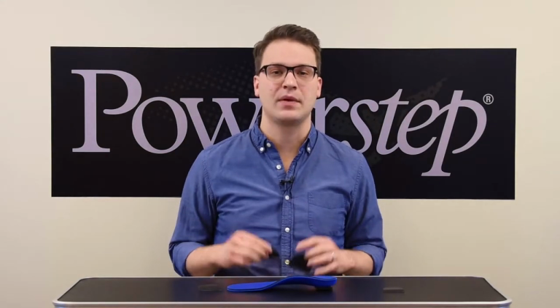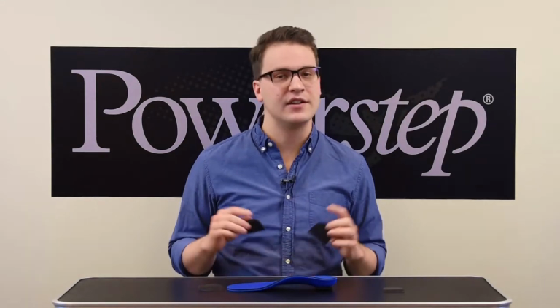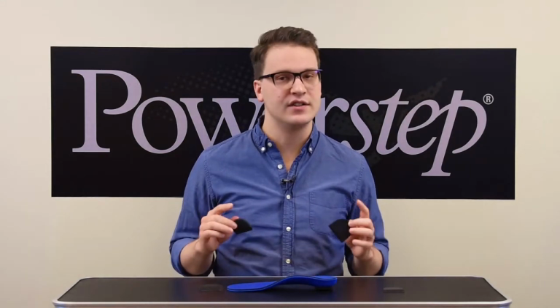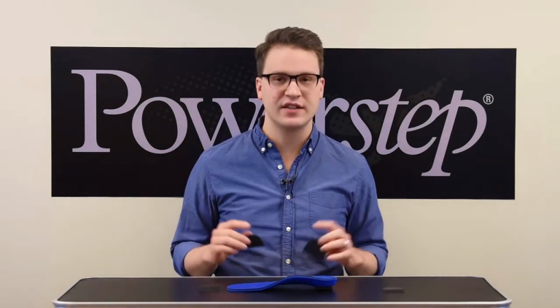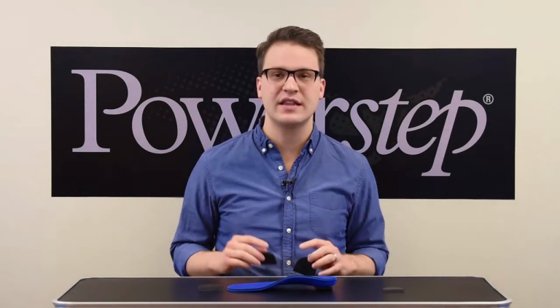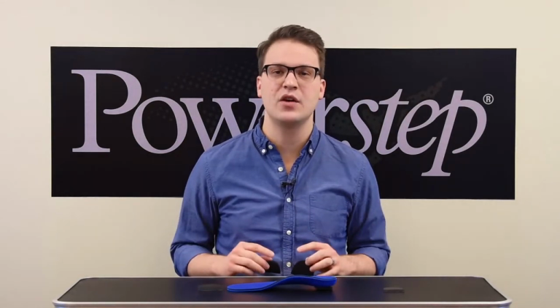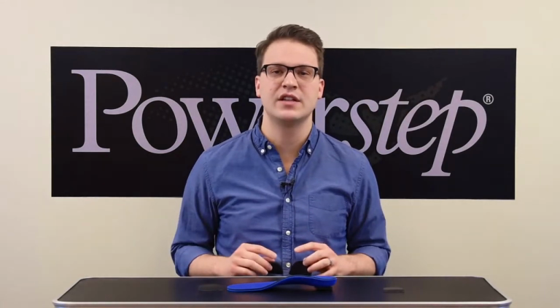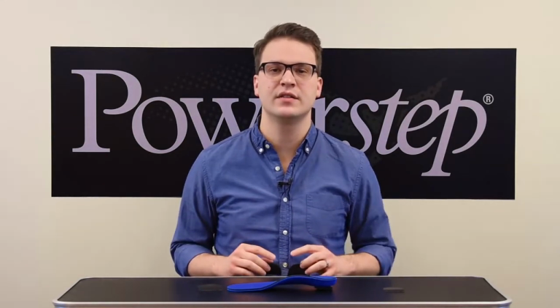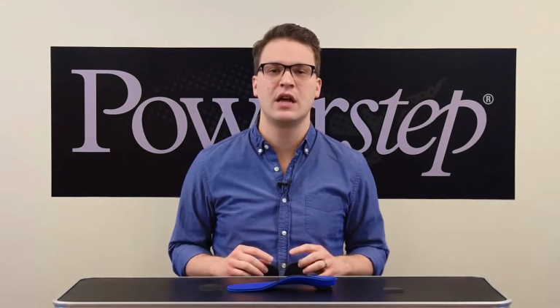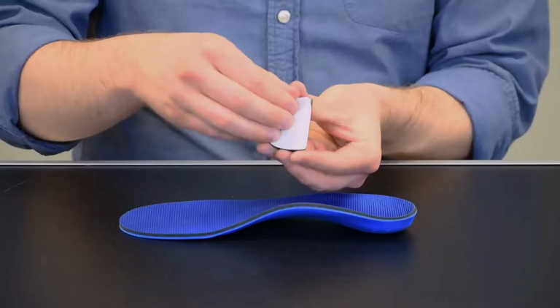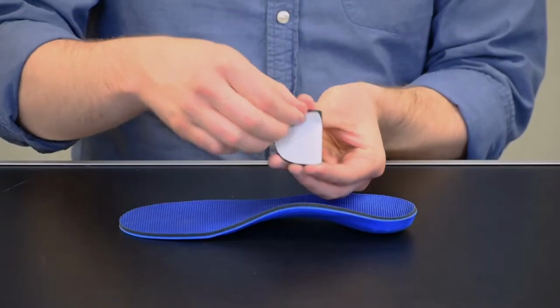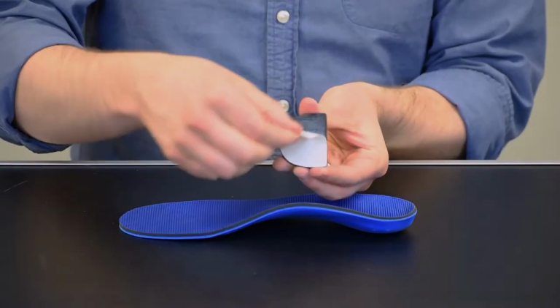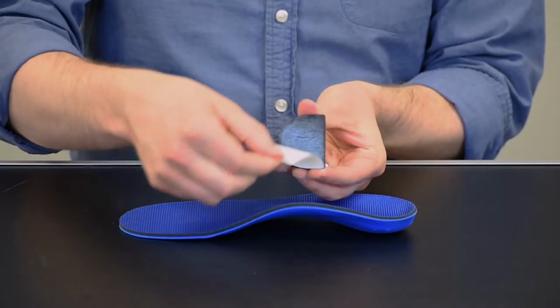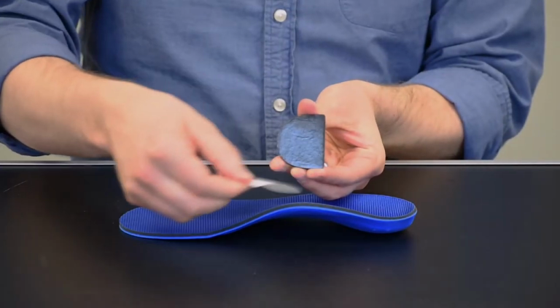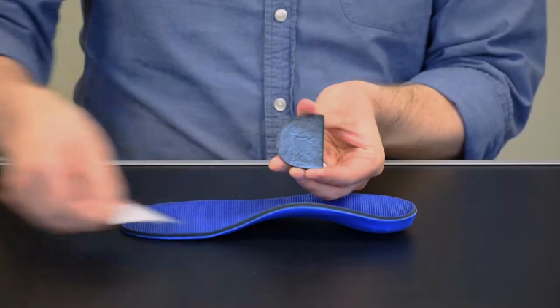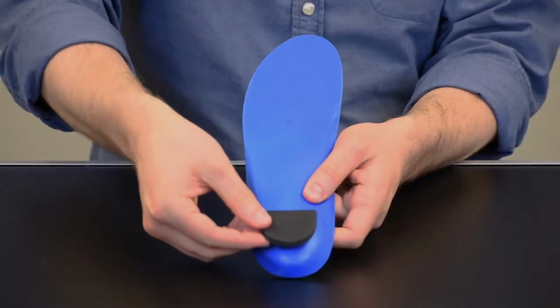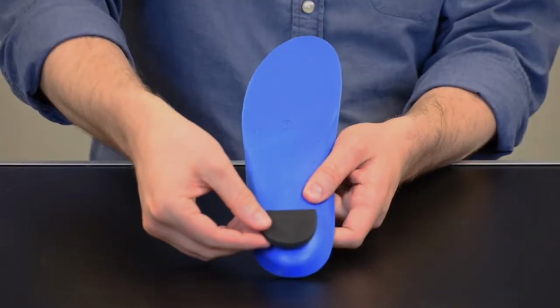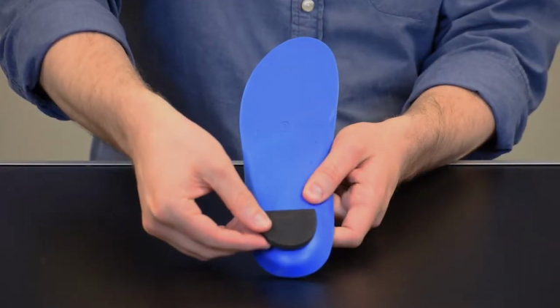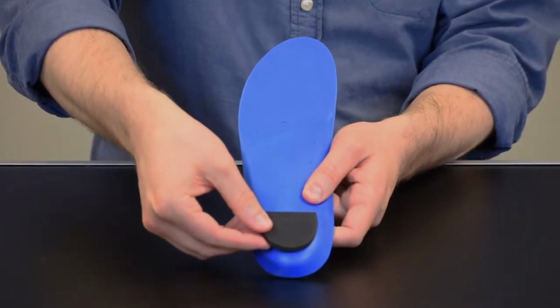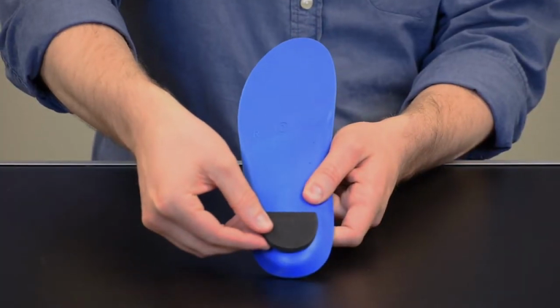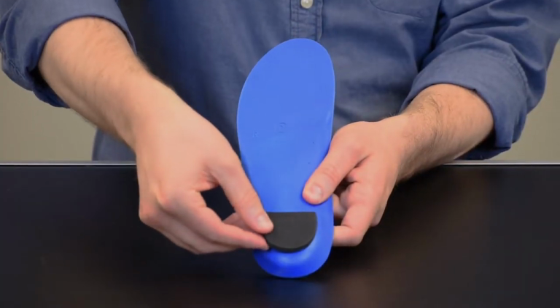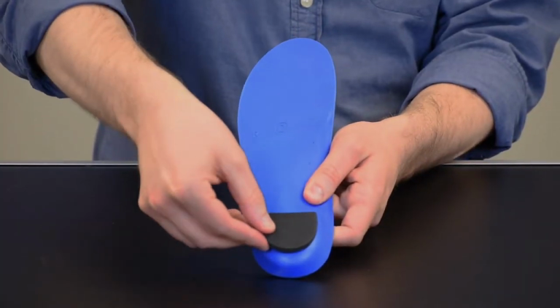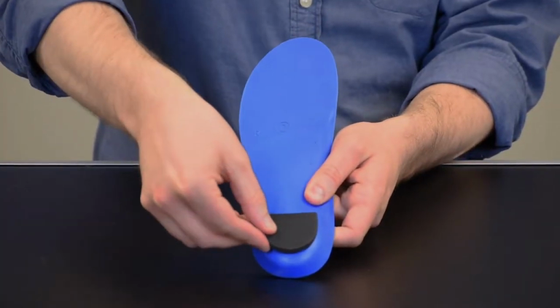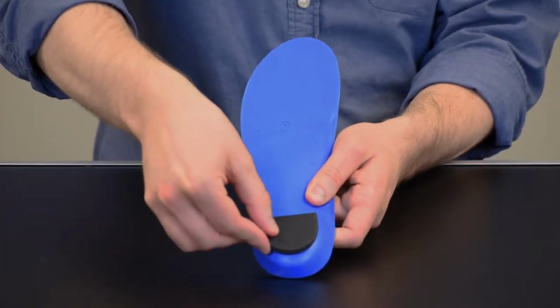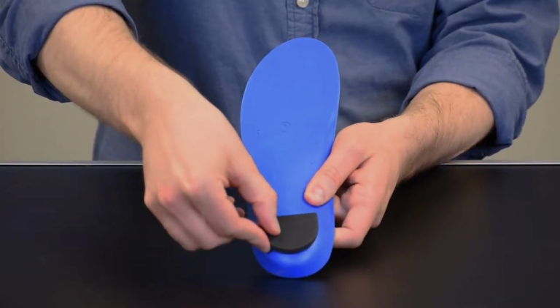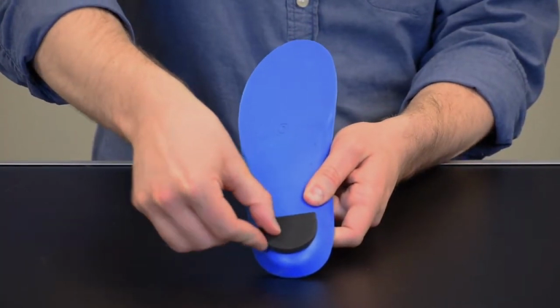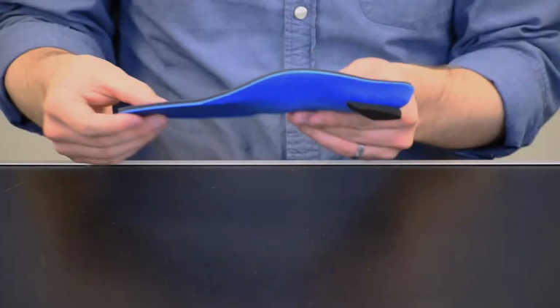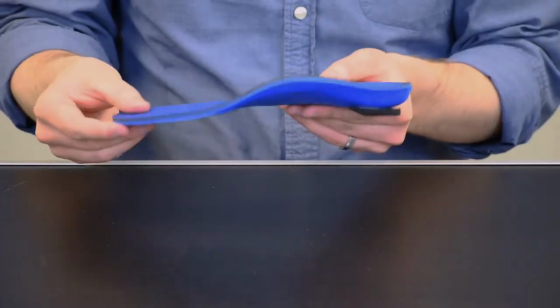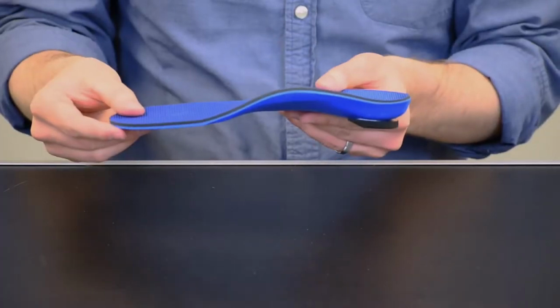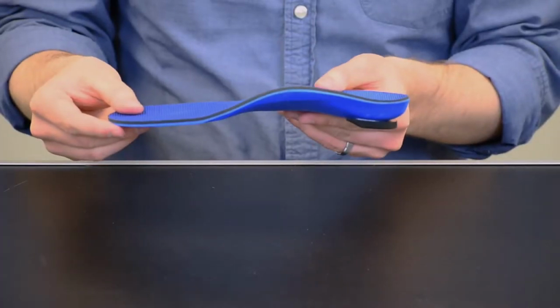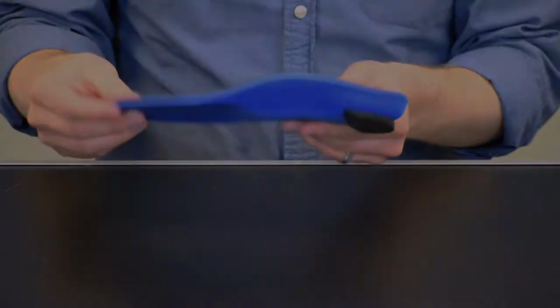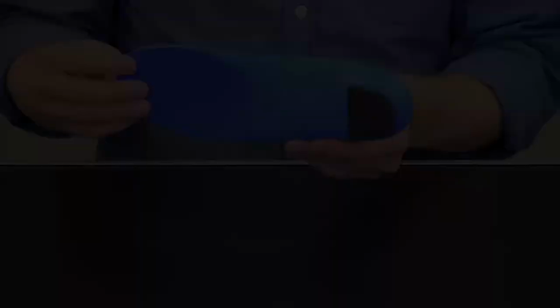Application is just like the heel wedges. Remove the backing, apply firmly to the underside of the heel, and adjust to comfort.